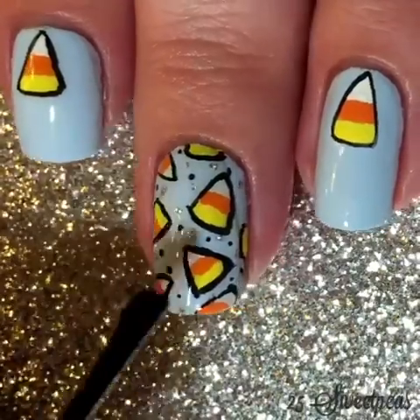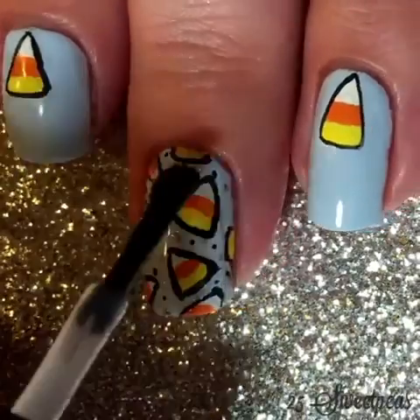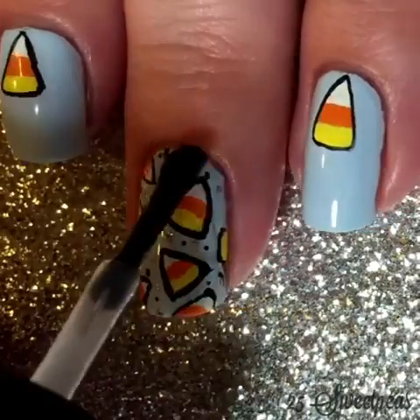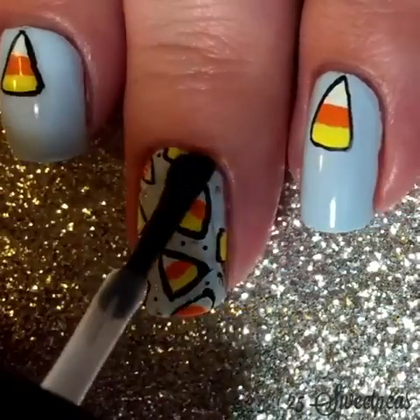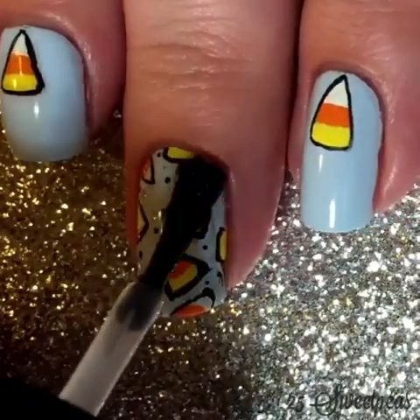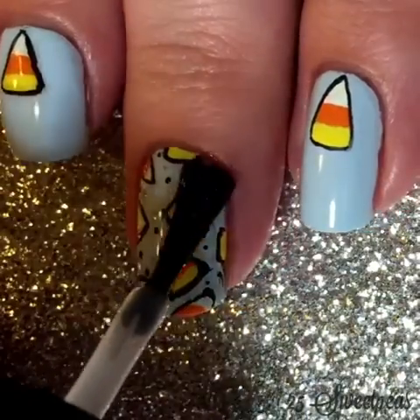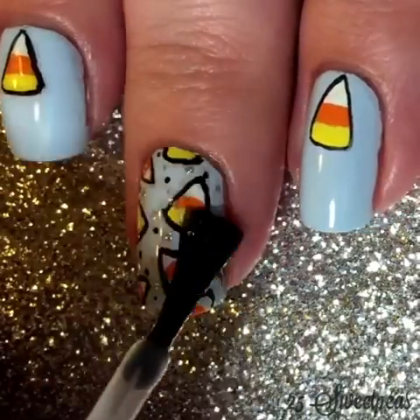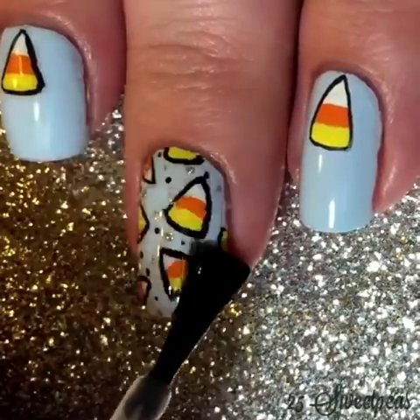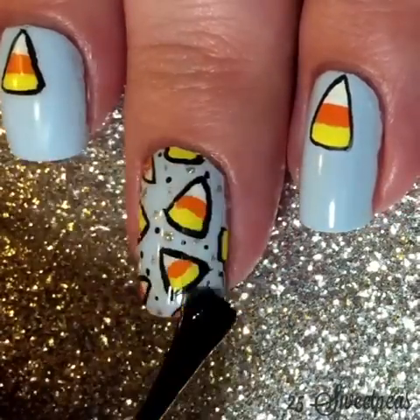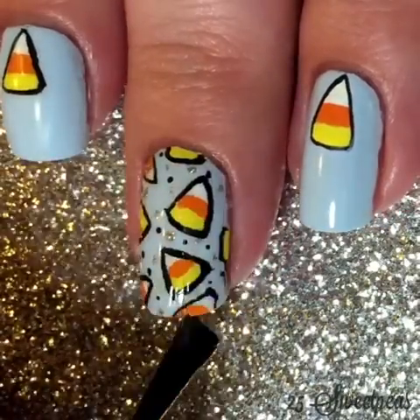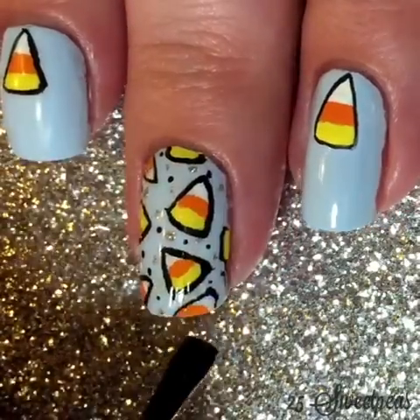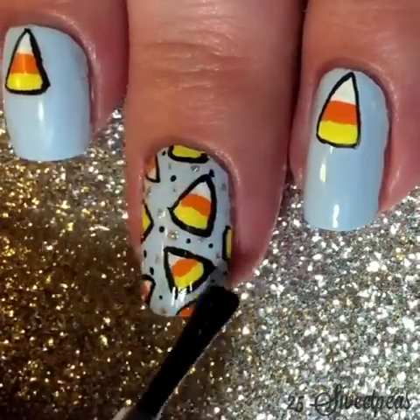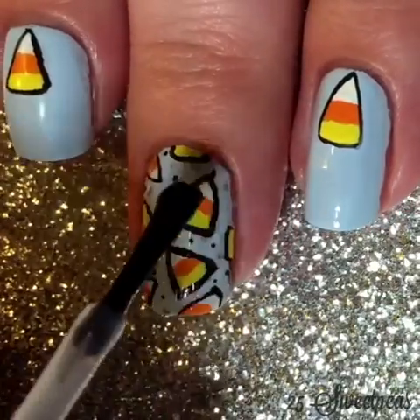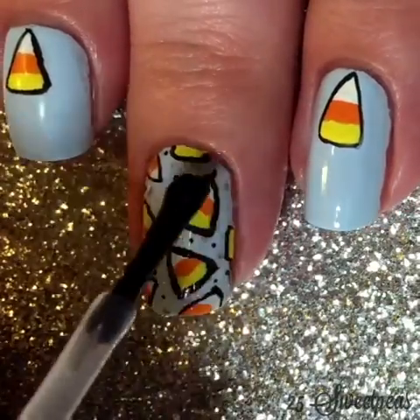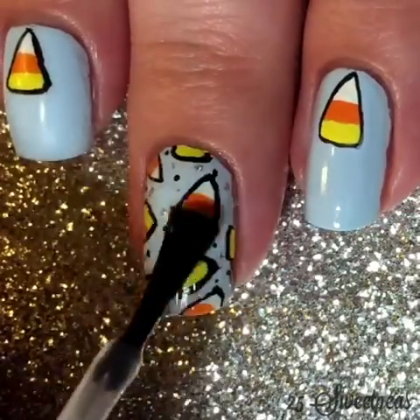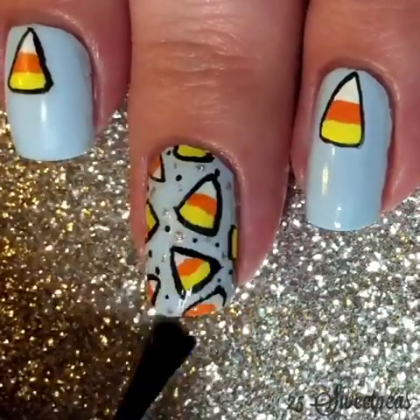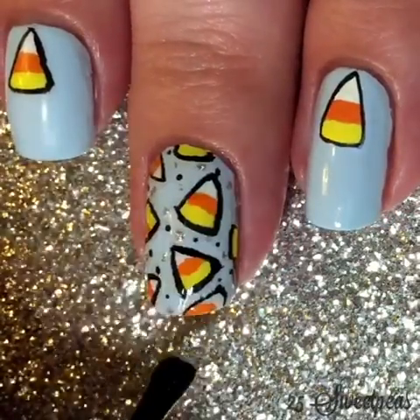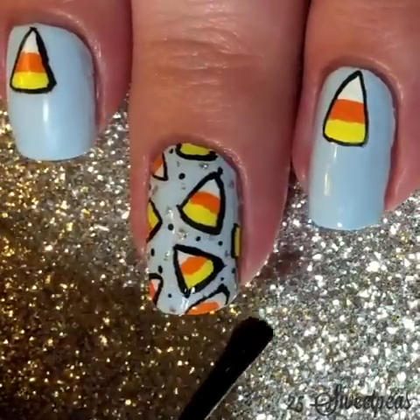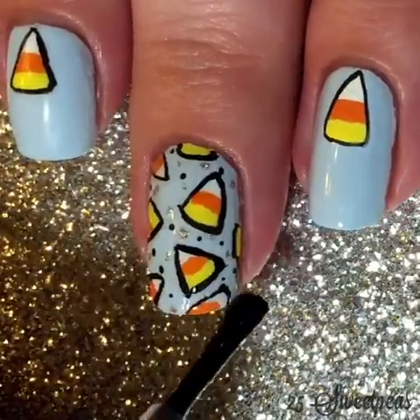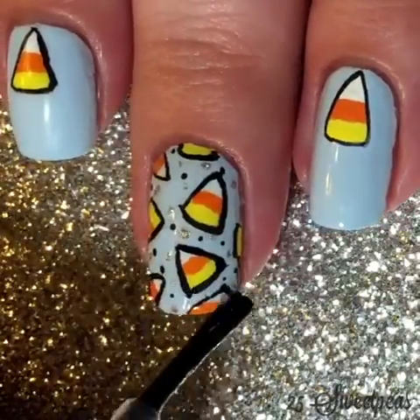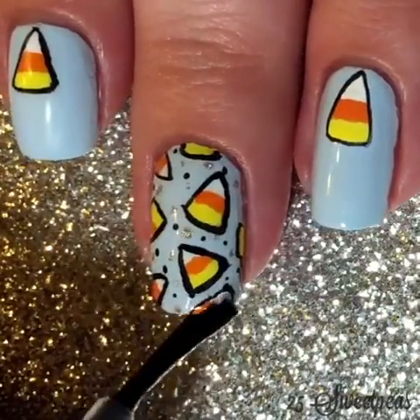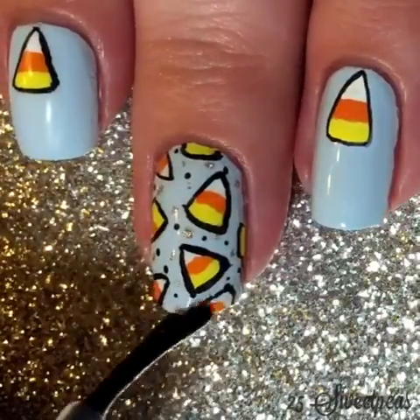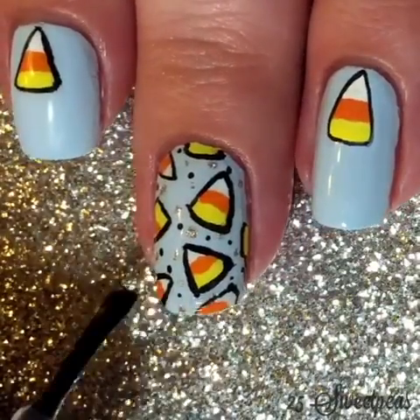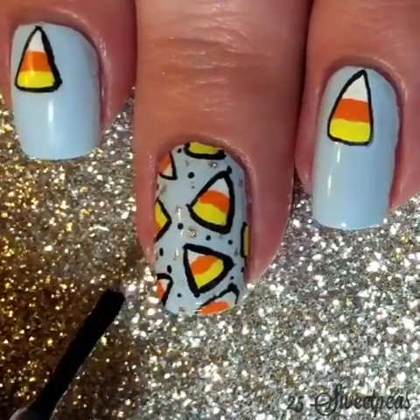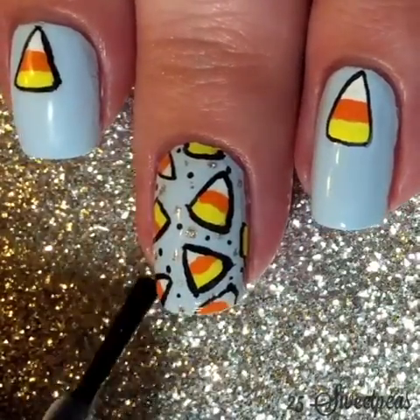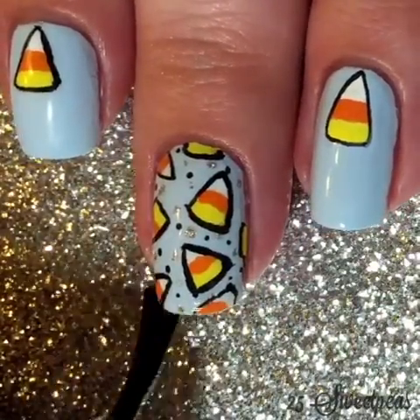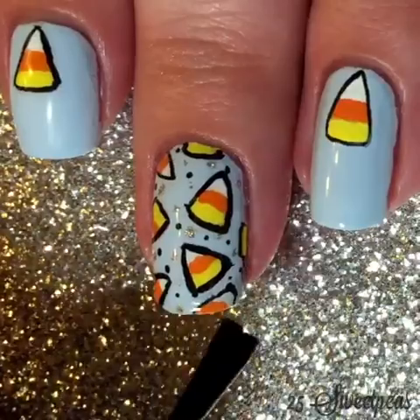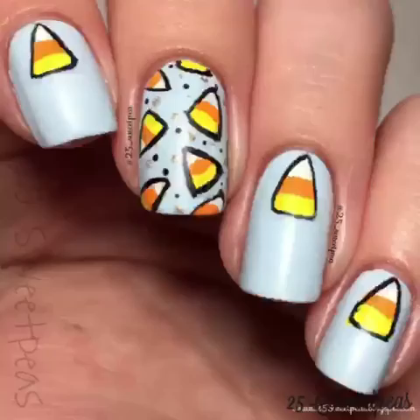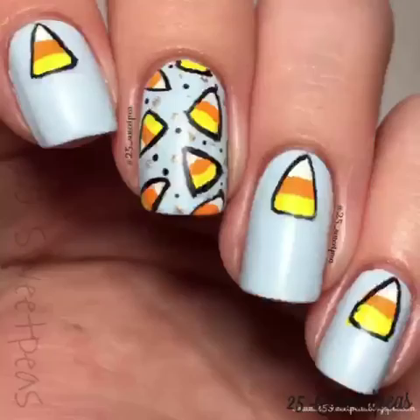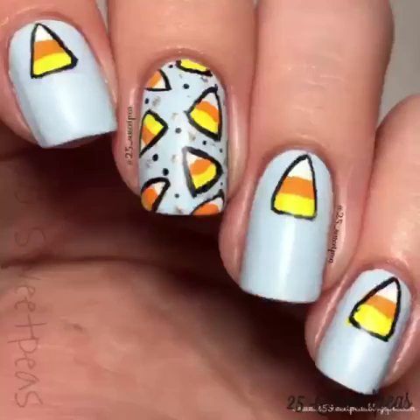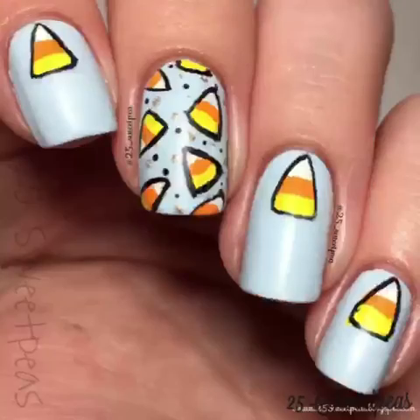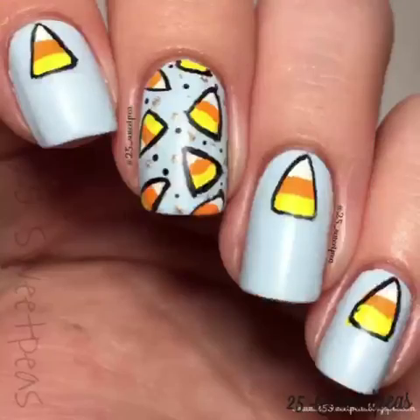Here I'm just putting on a matte top coat. Mine is from Urban Outfitters, but any matte top coat will work.